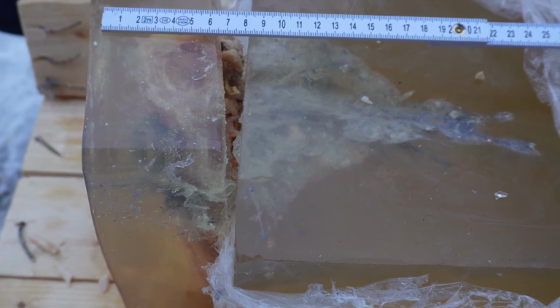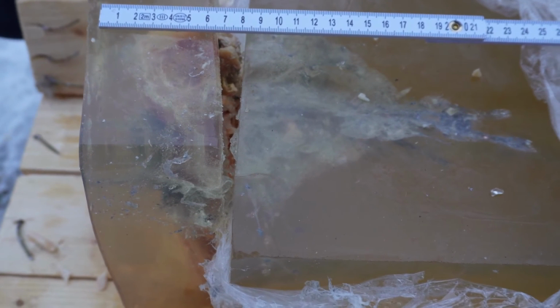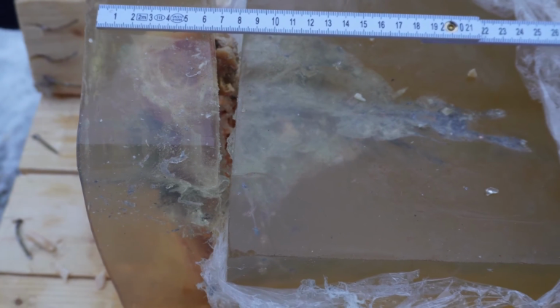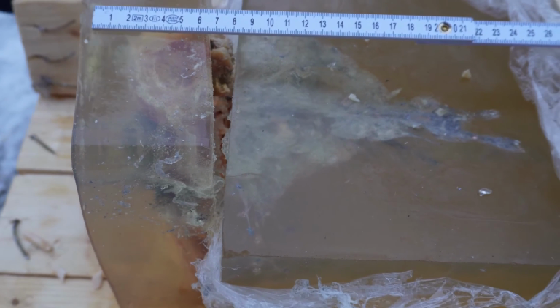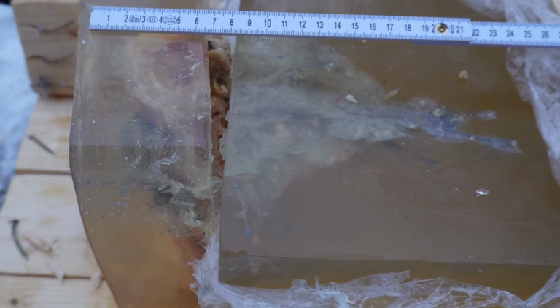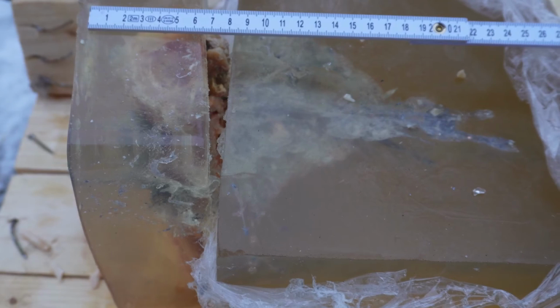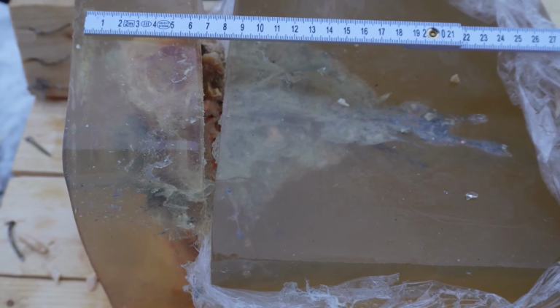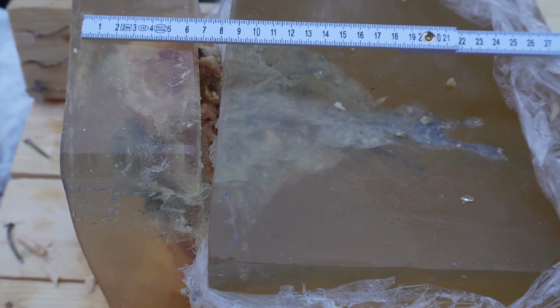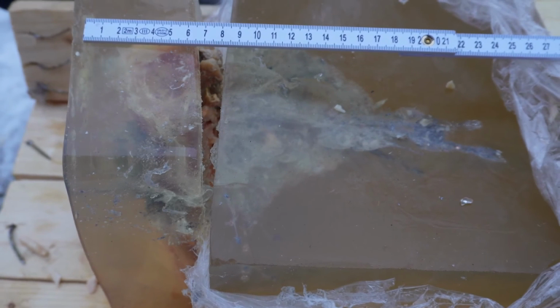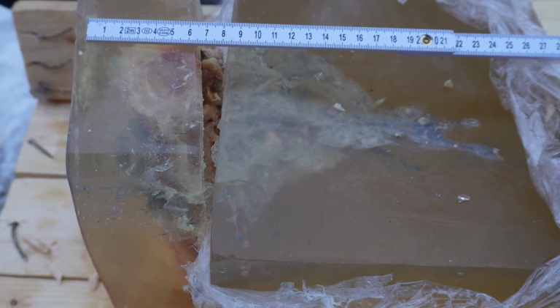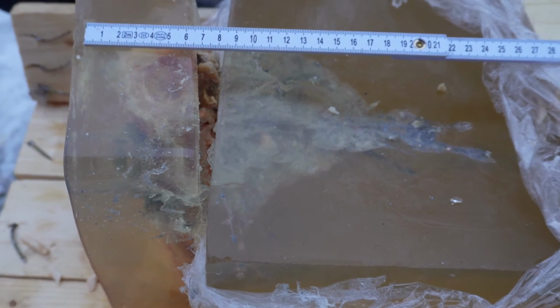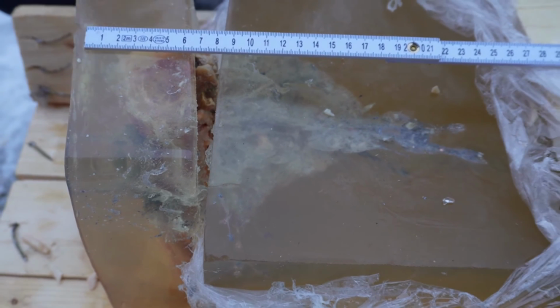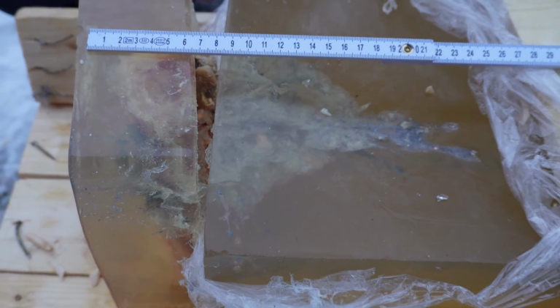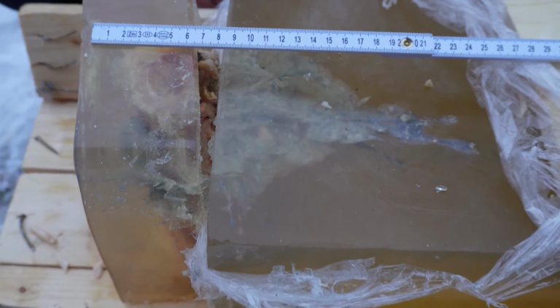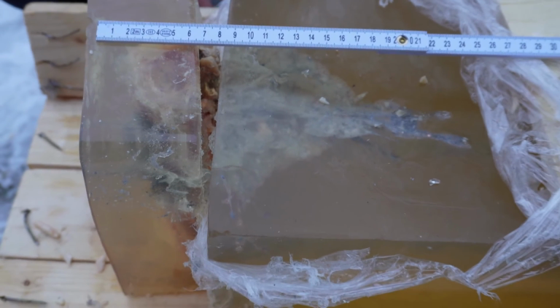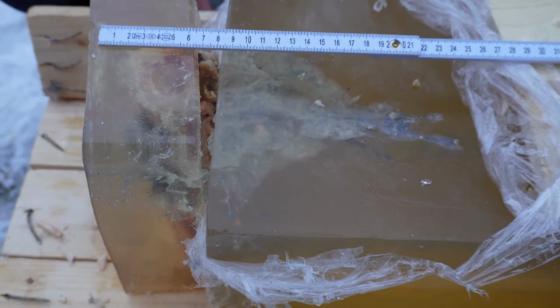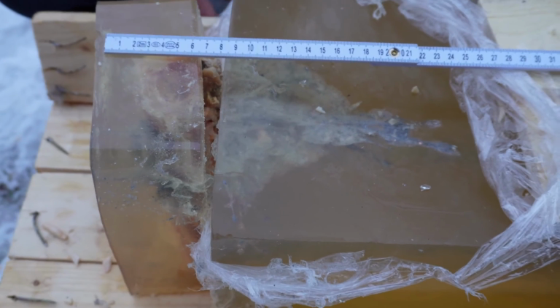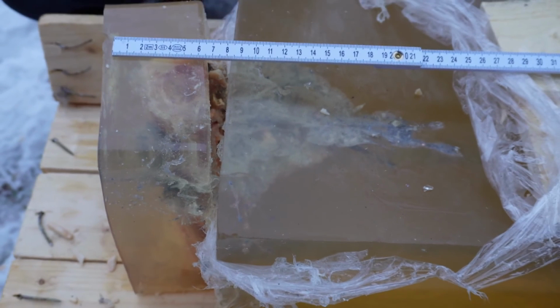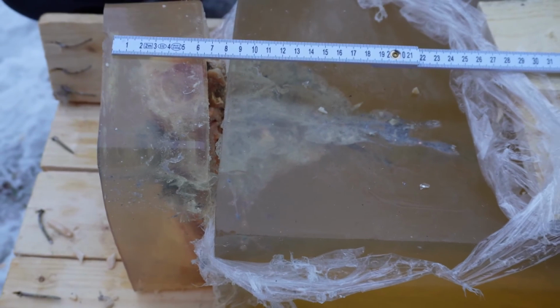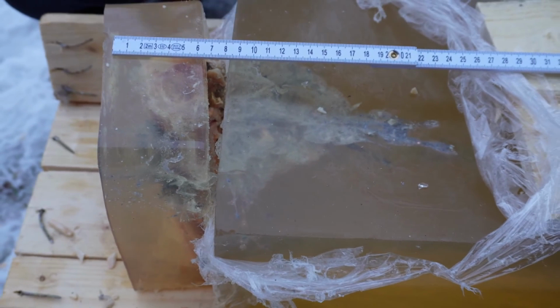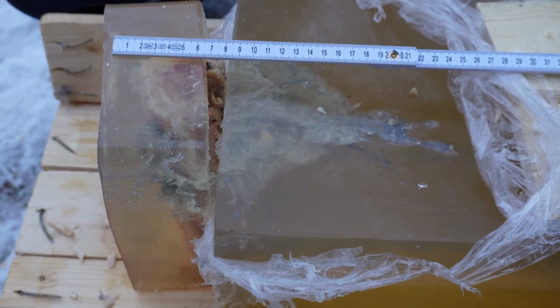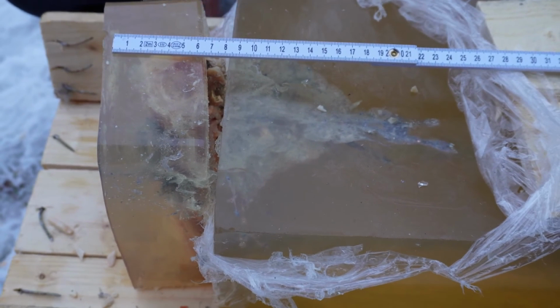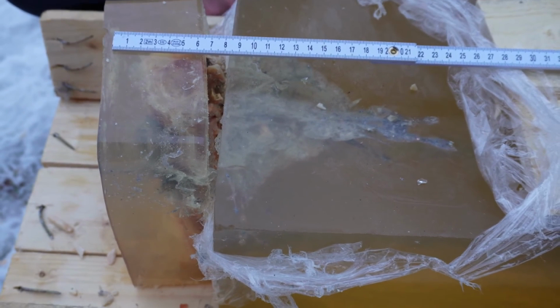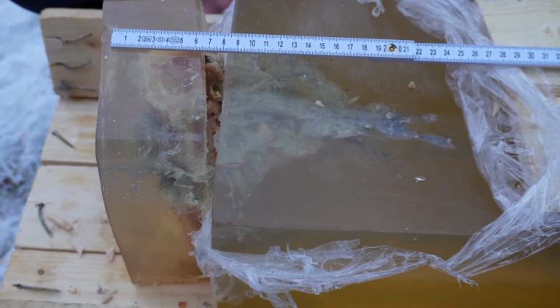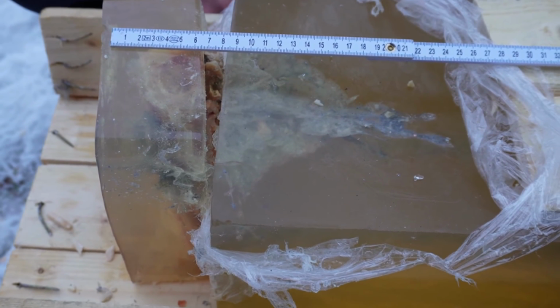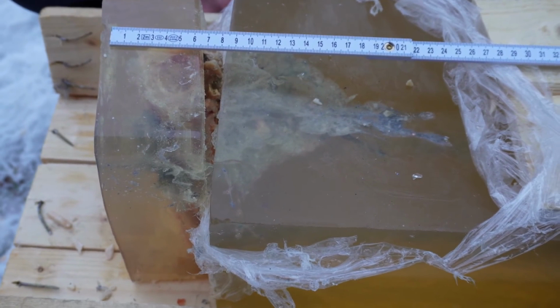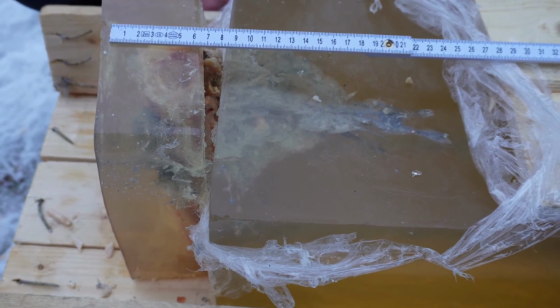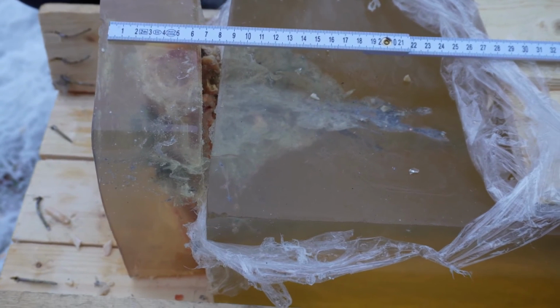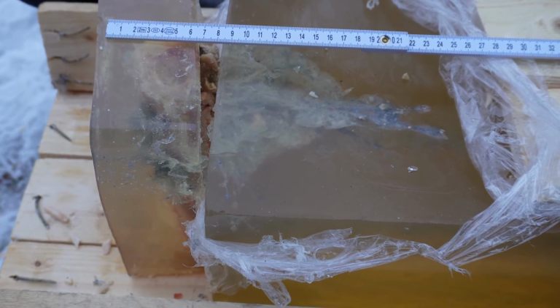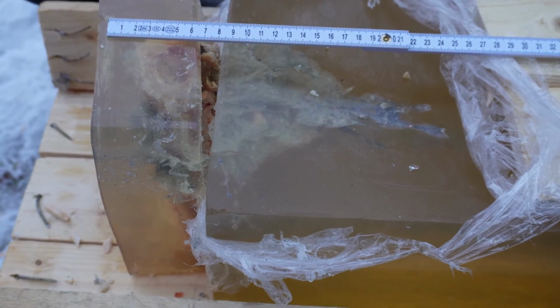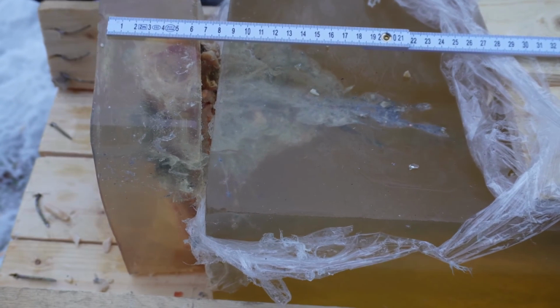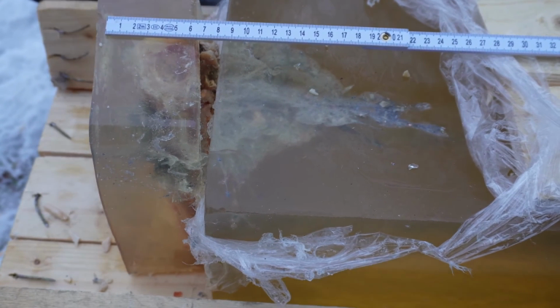Here we can clearly see how hitting something hard will impact bullet performance dramatically.